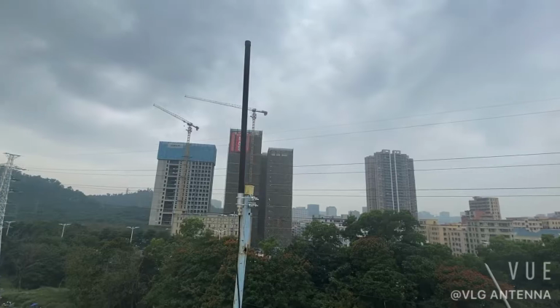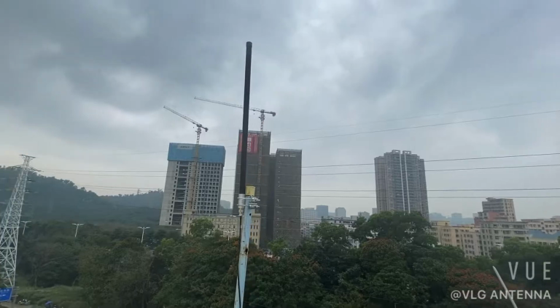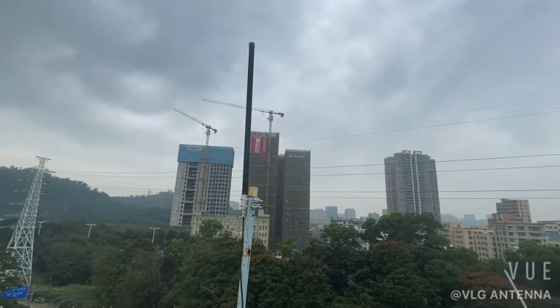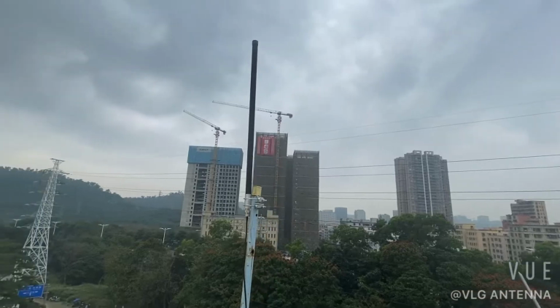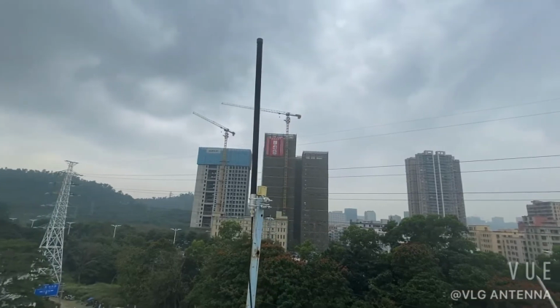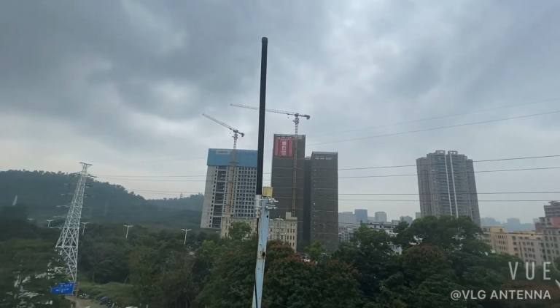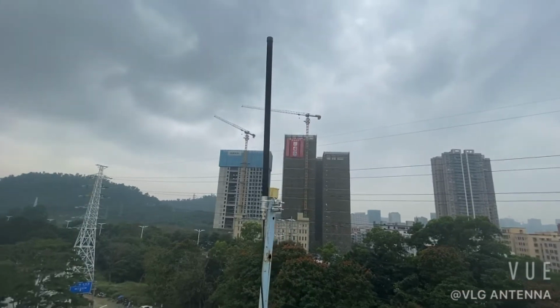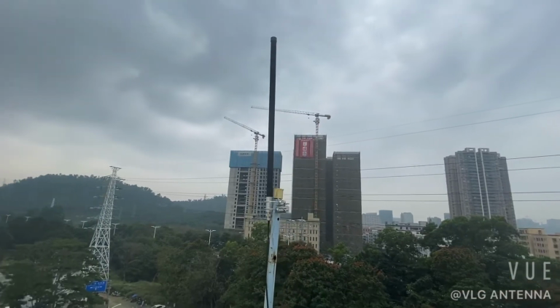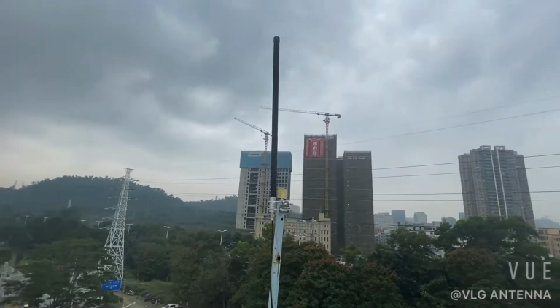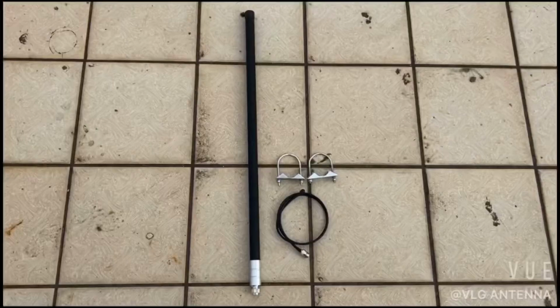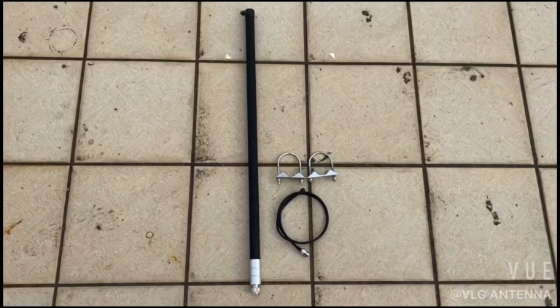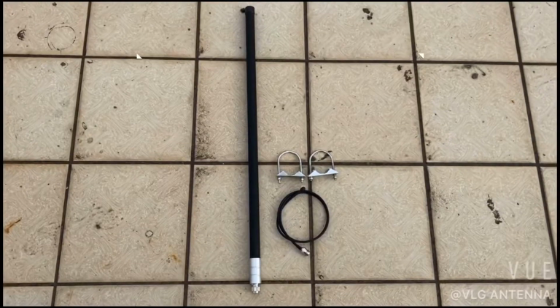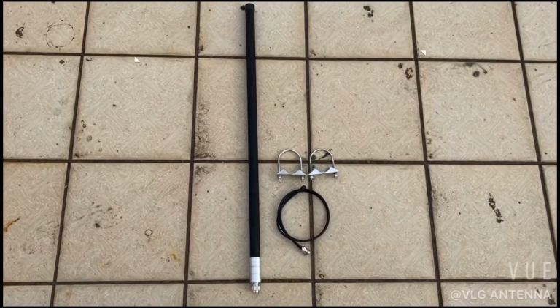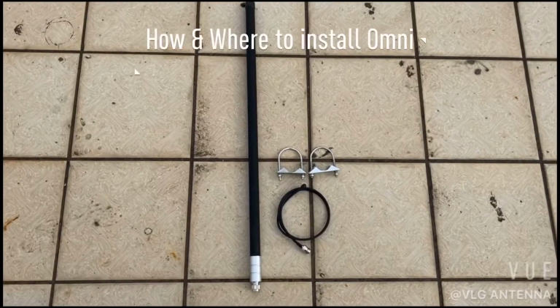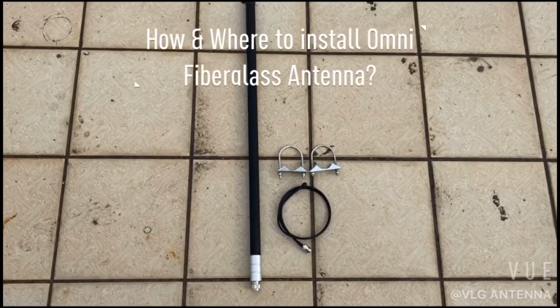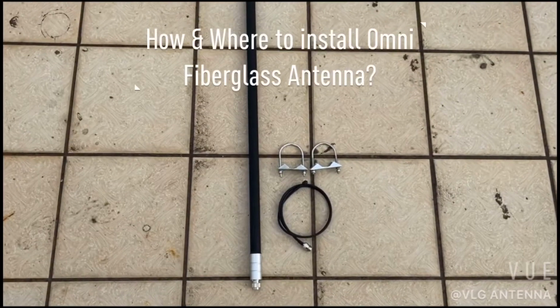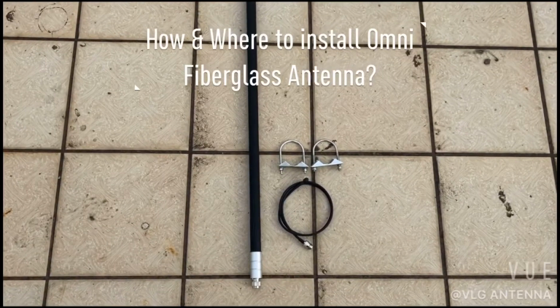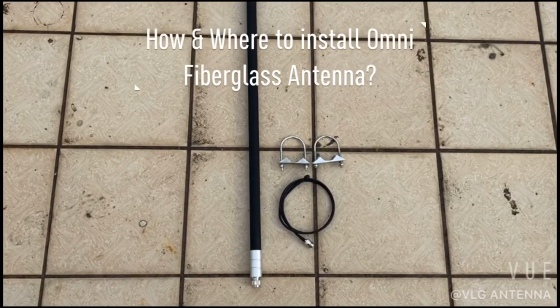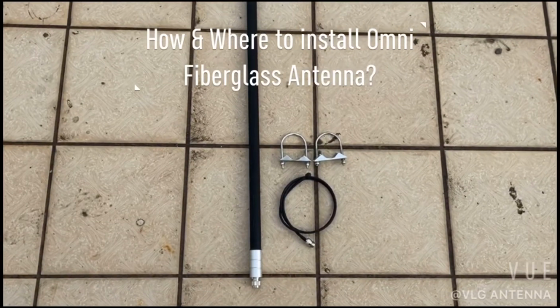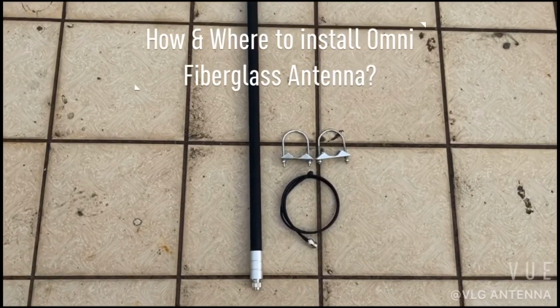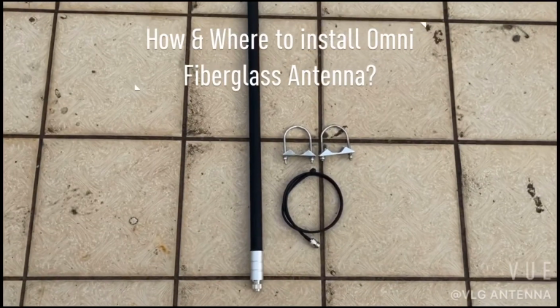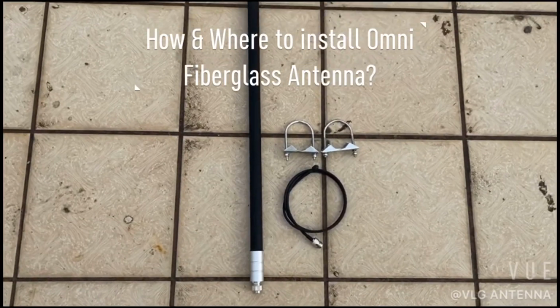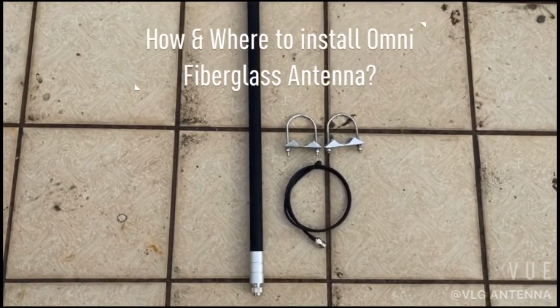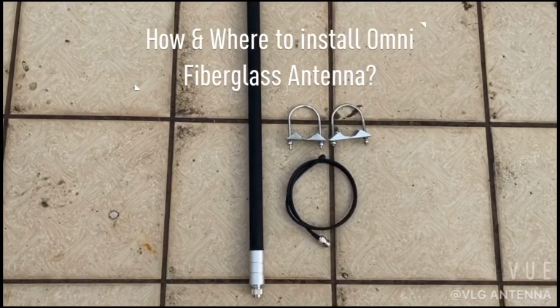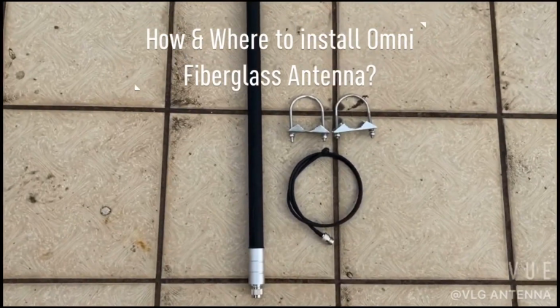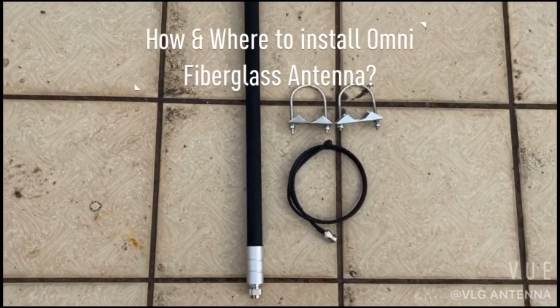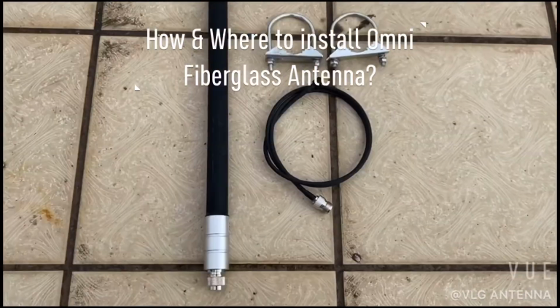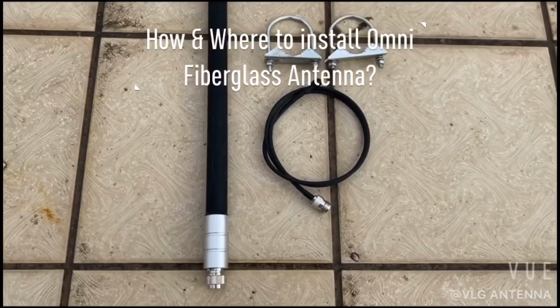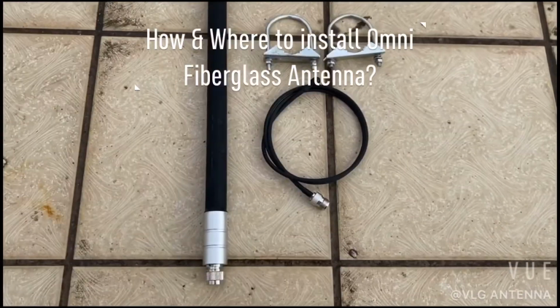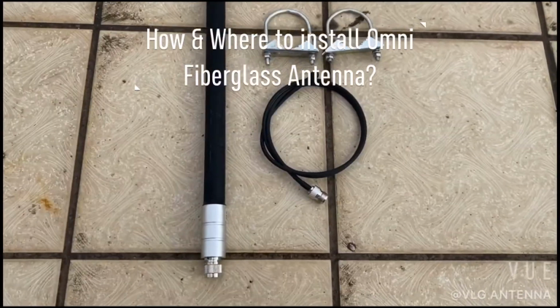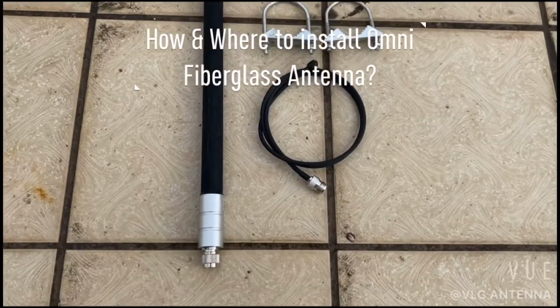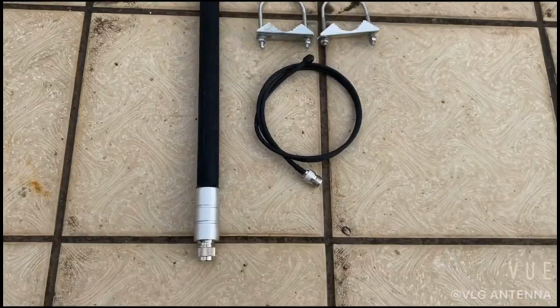Hello guys, today we are going to tell you how and where to install an Omni fiberglass antenna.